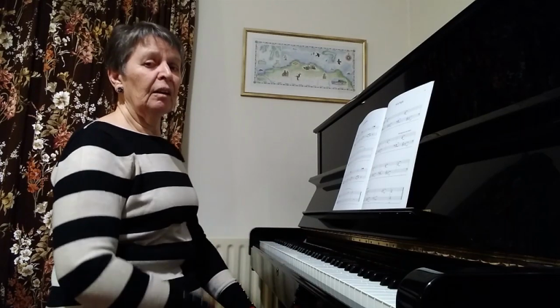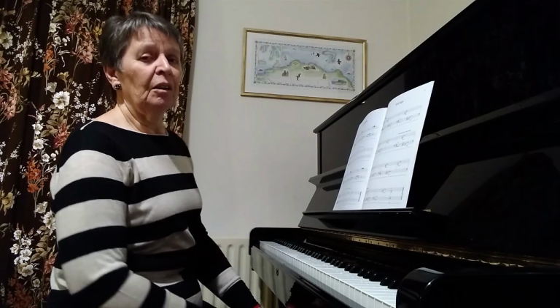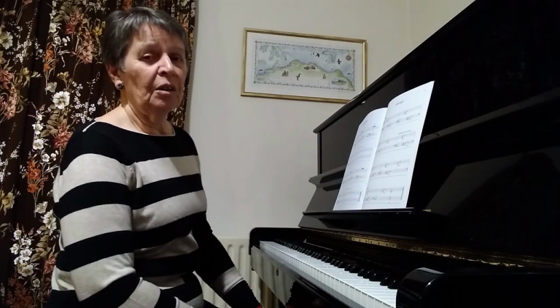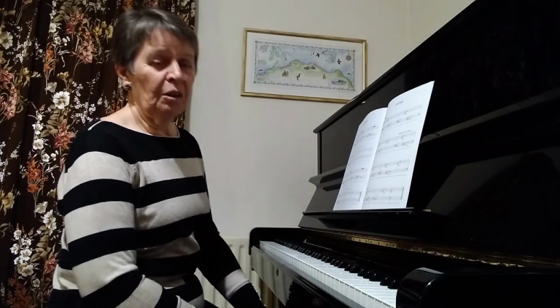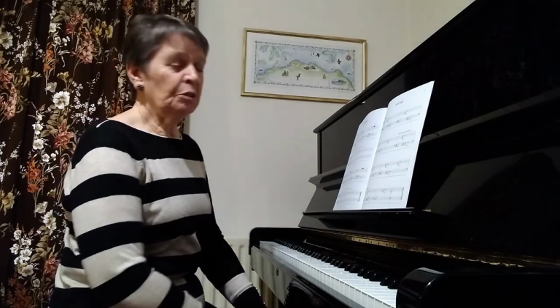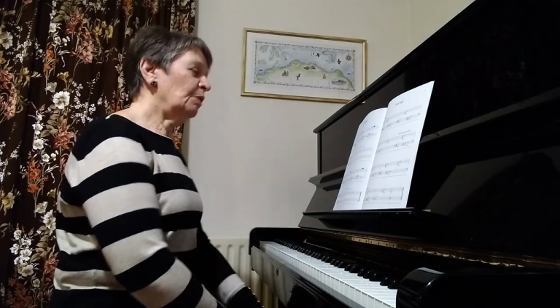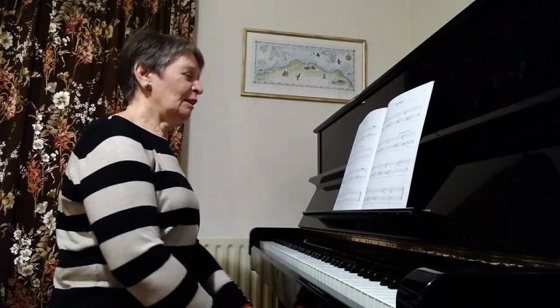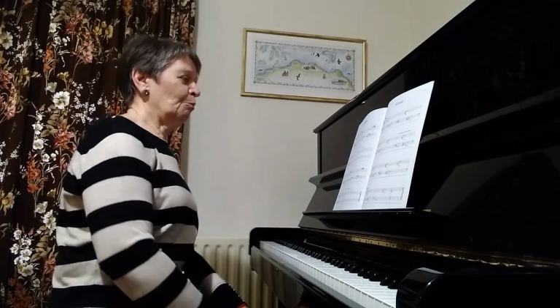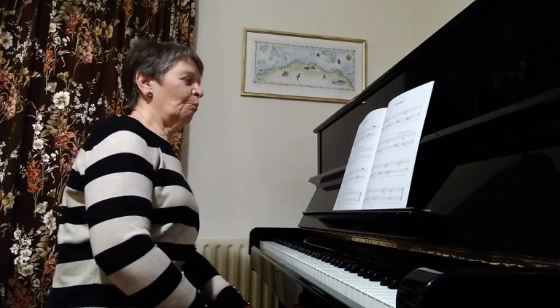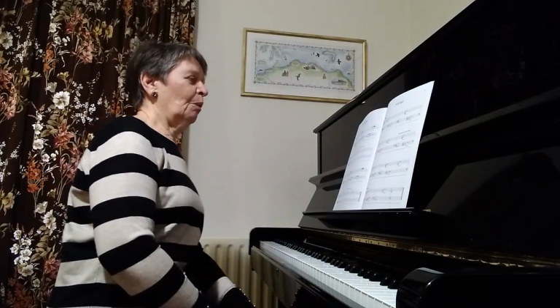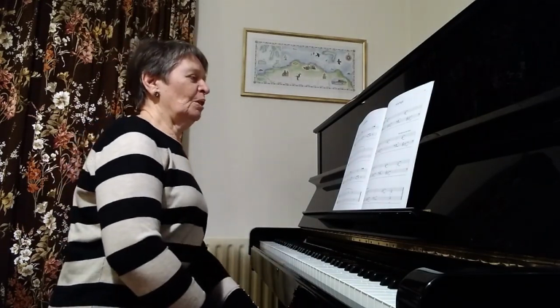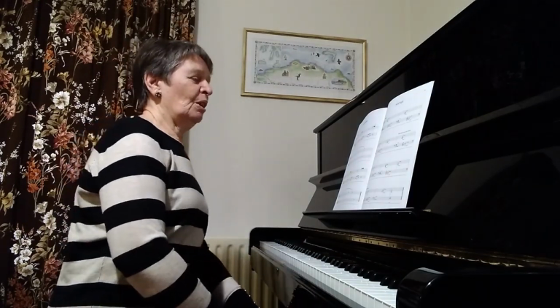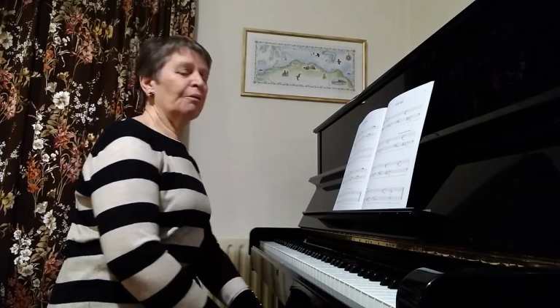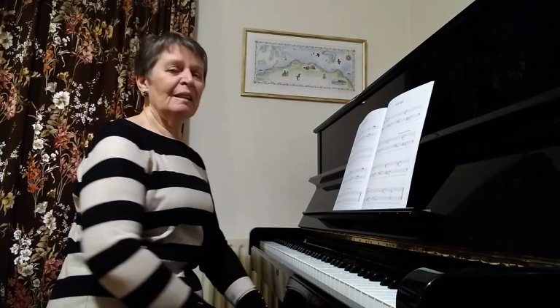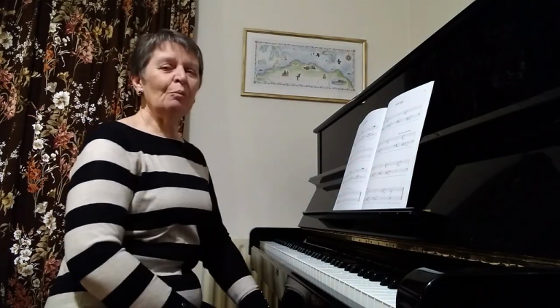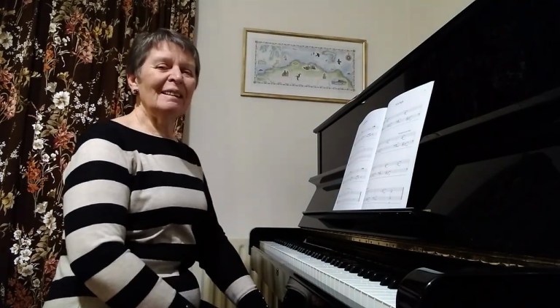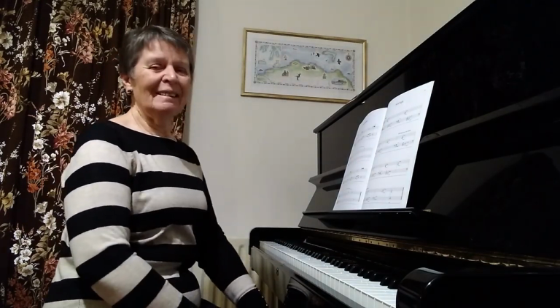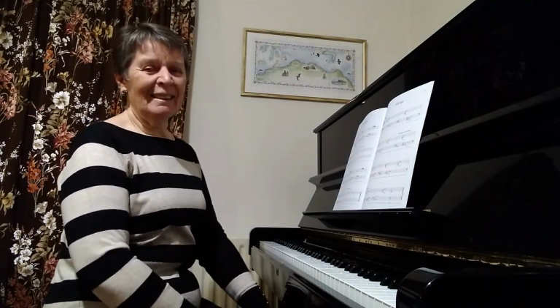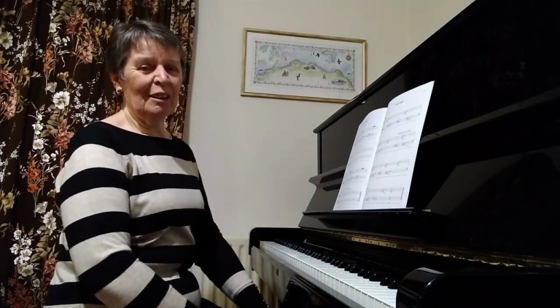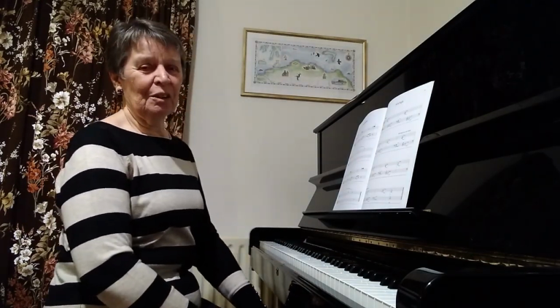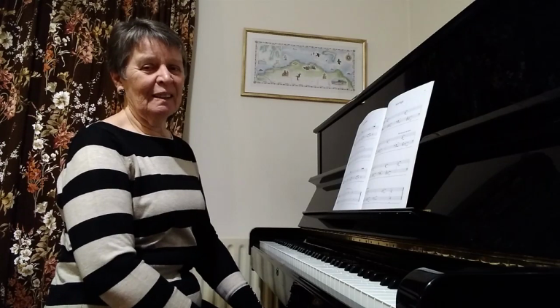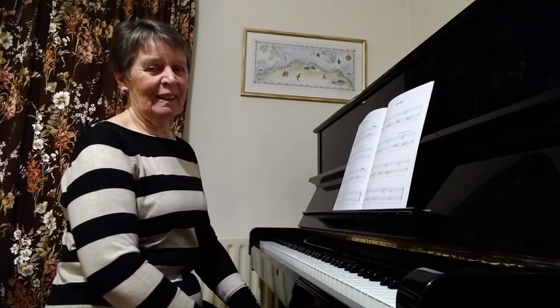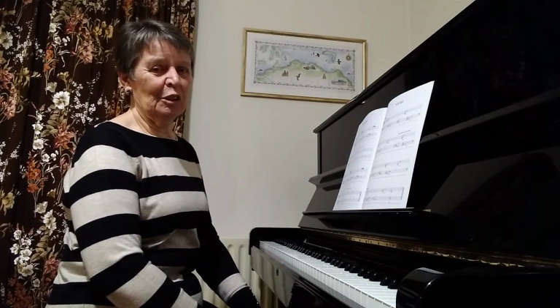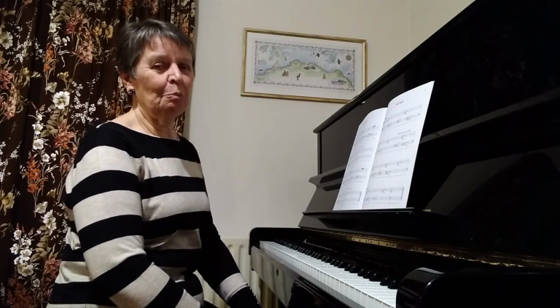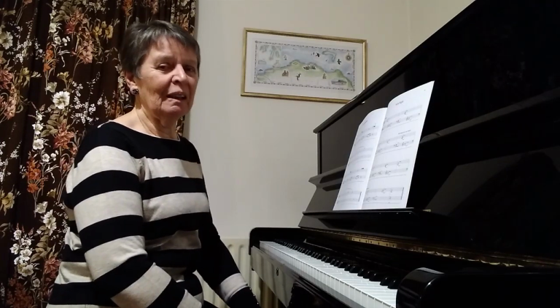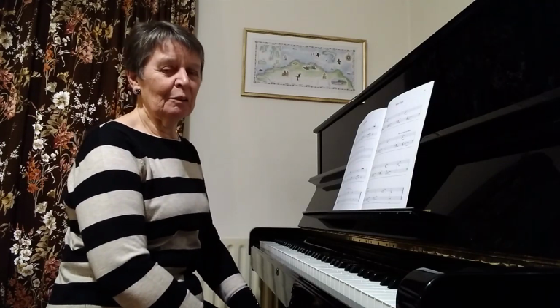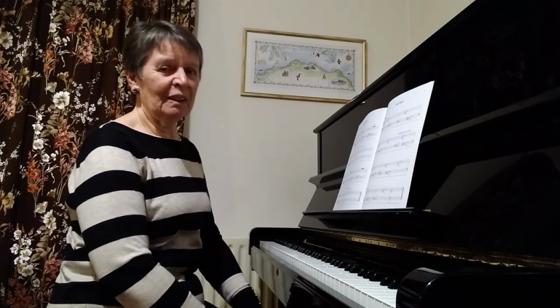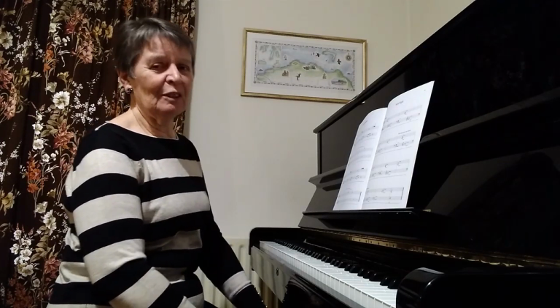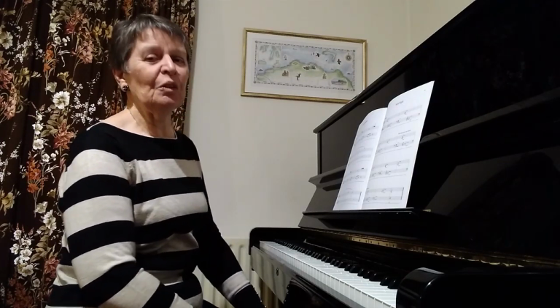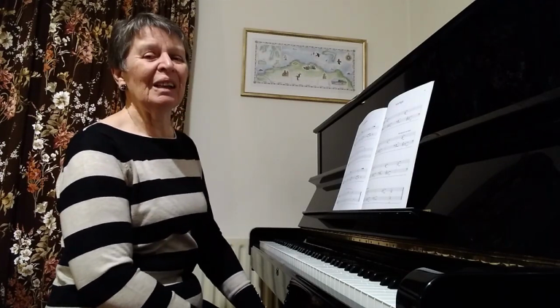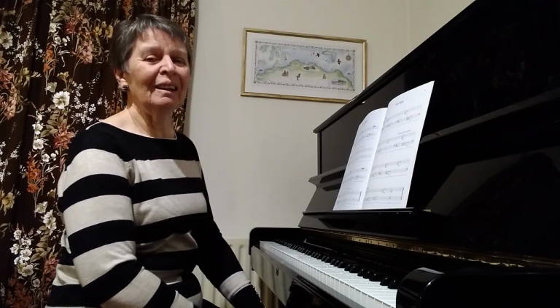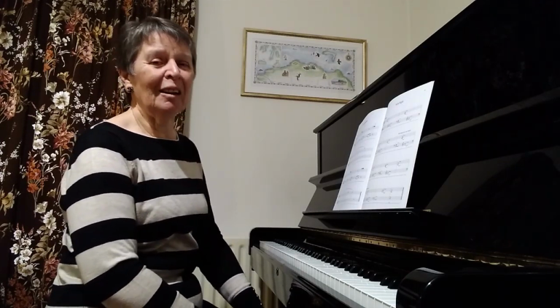The trickiest part of this piece is actually the second beat — opening the hand like that and moving all the way. It's fine because there's nothing there.